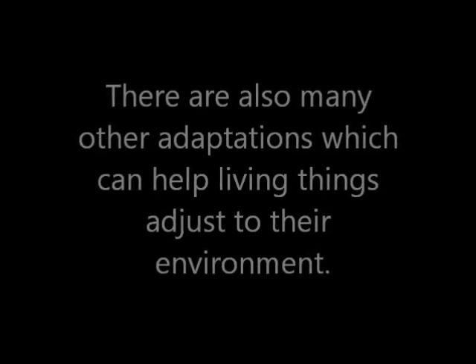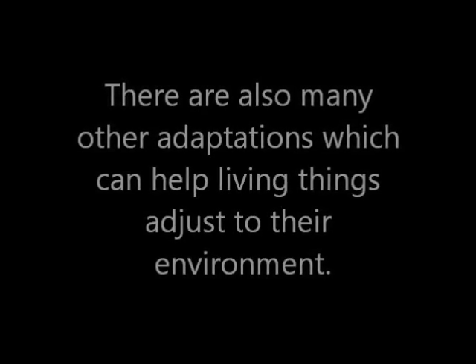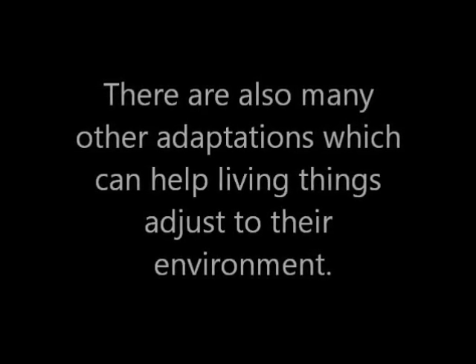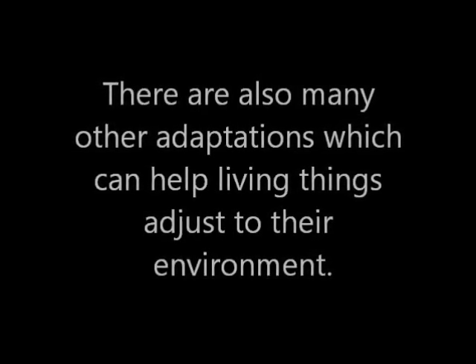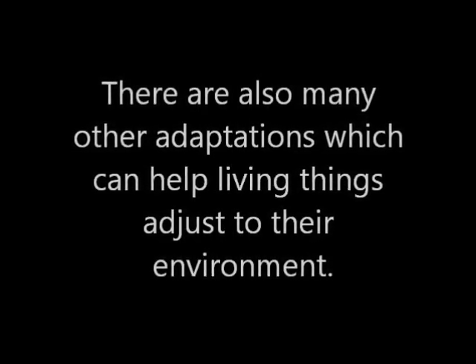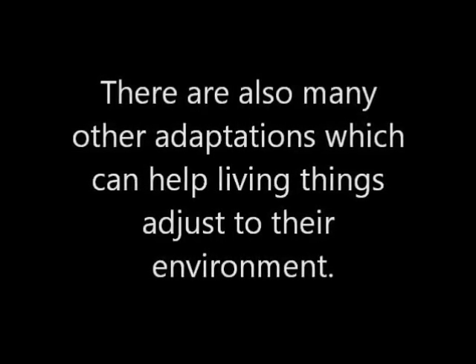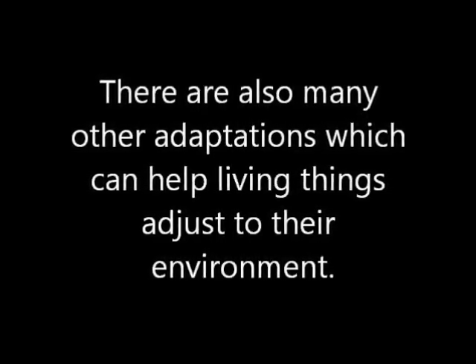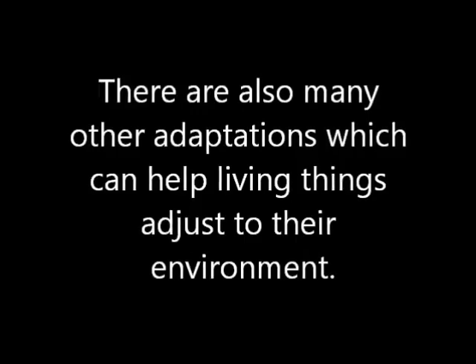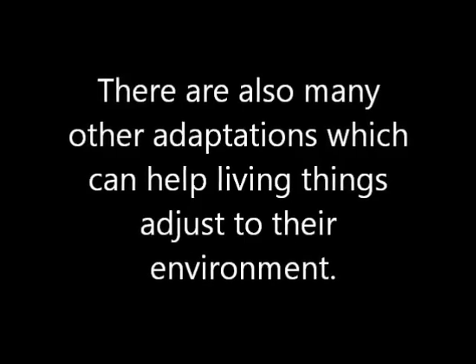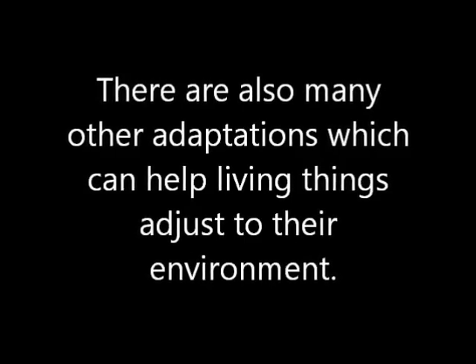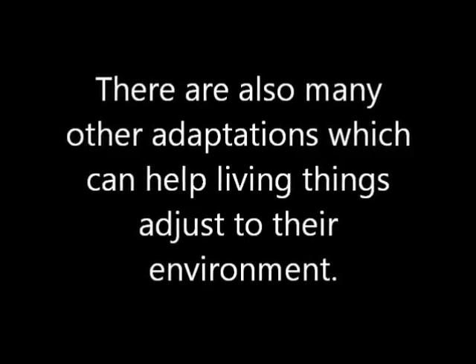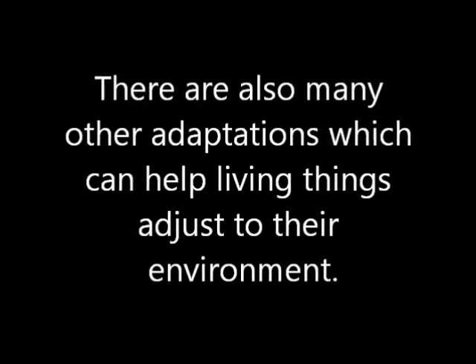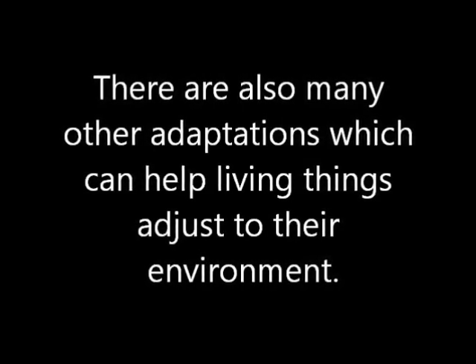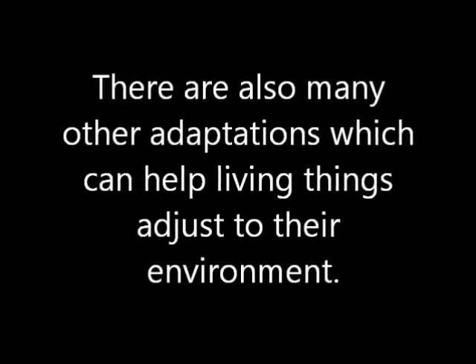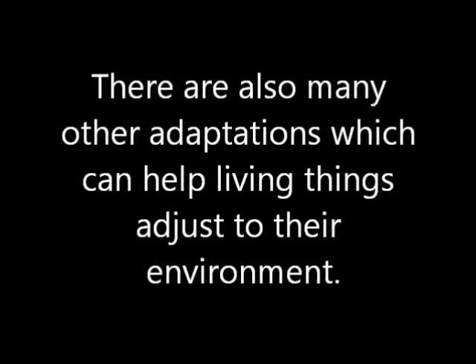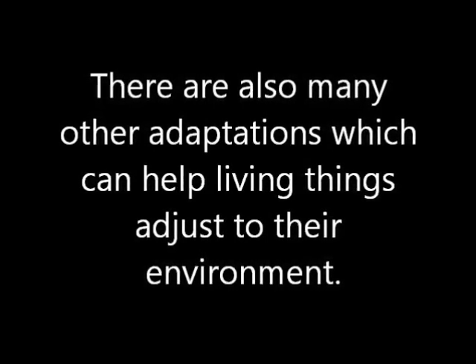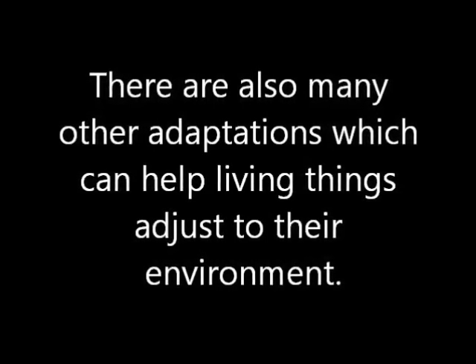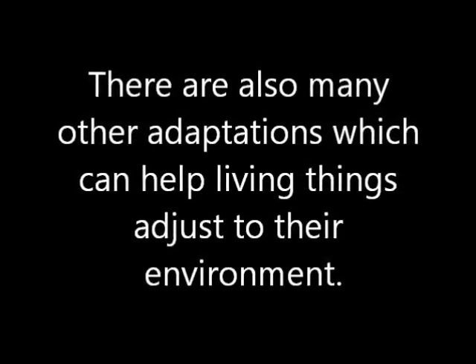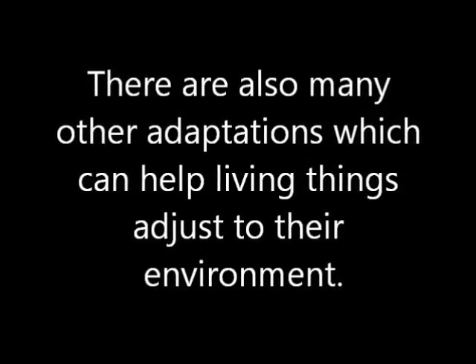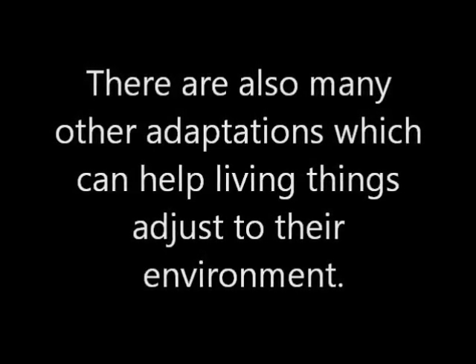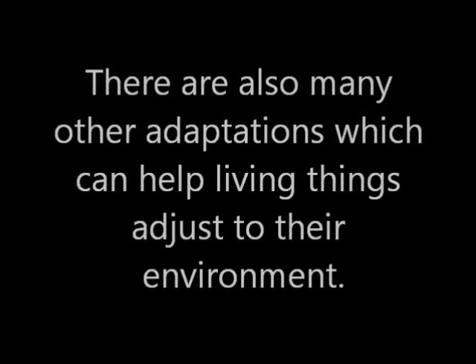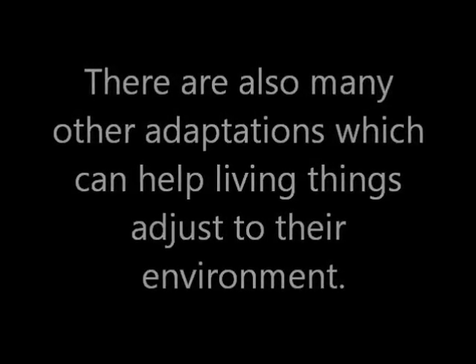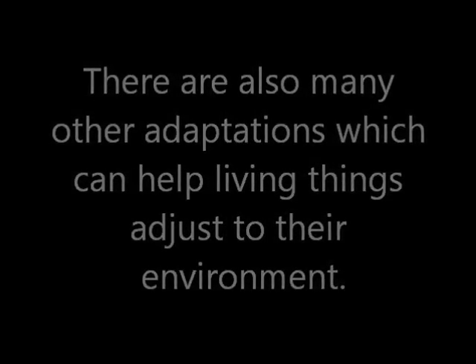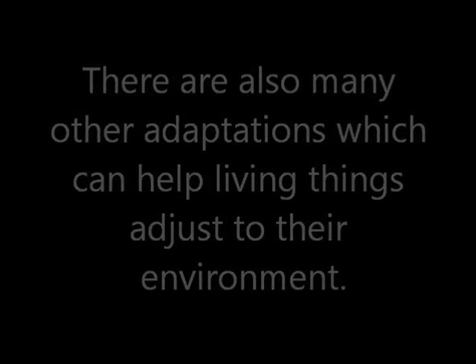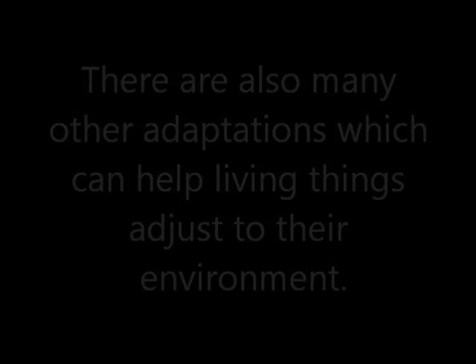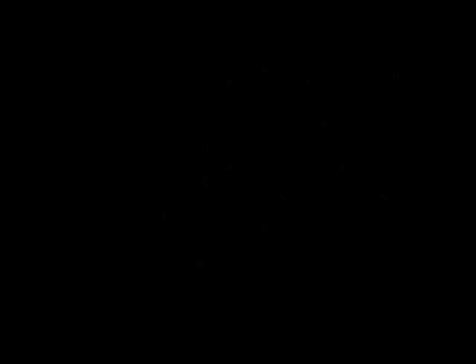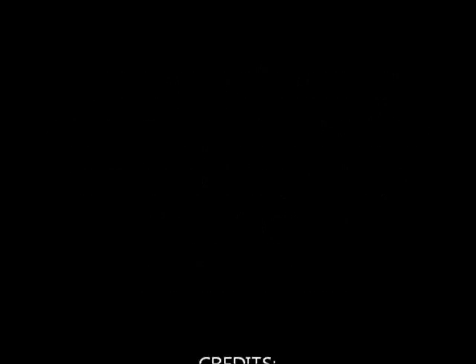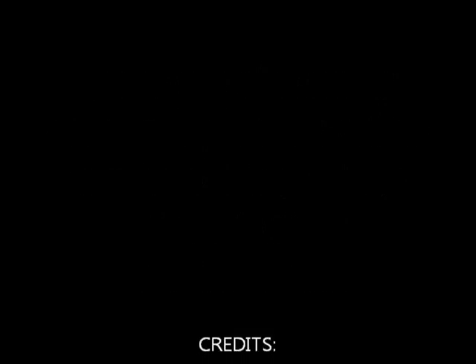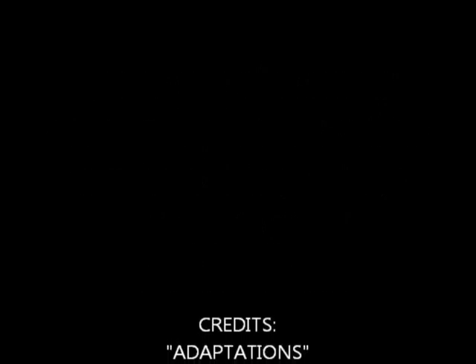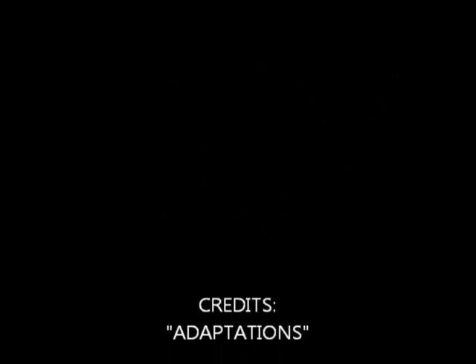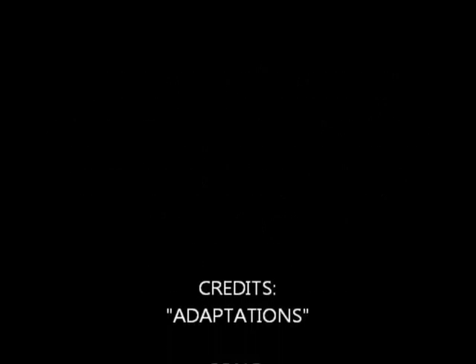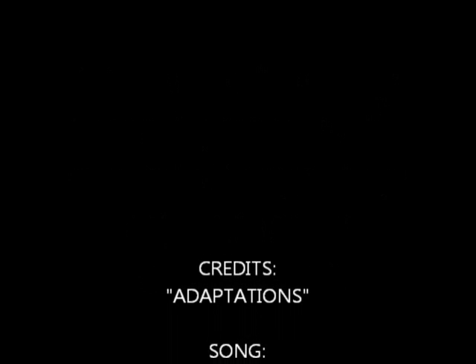There are also many other adaptations which can help living things adjust to the environment.